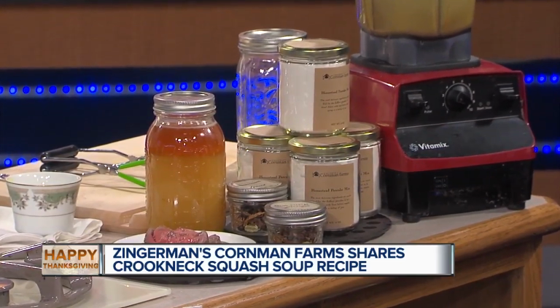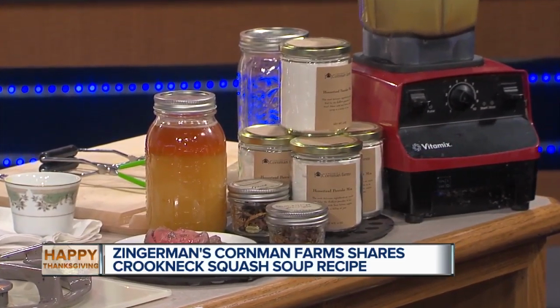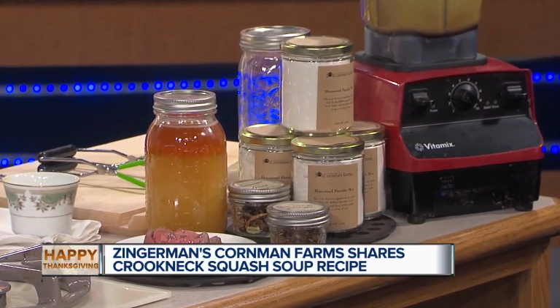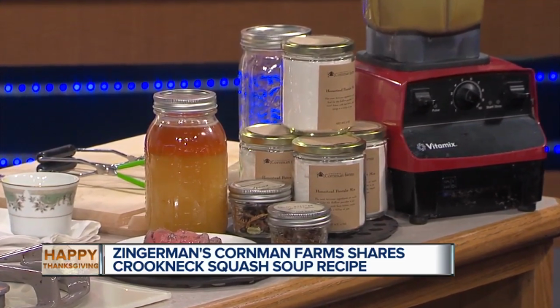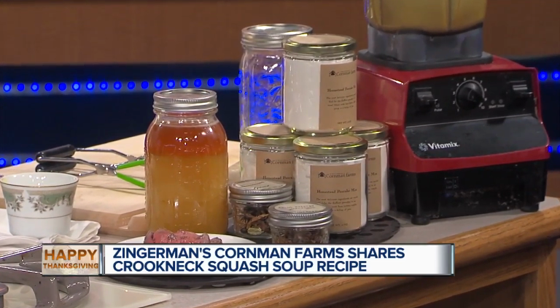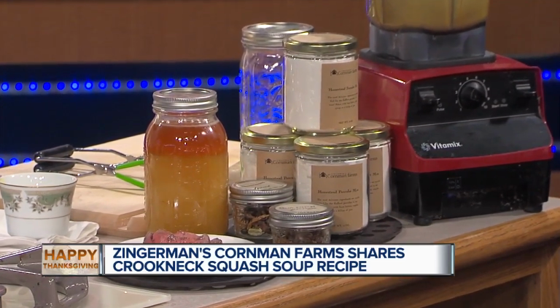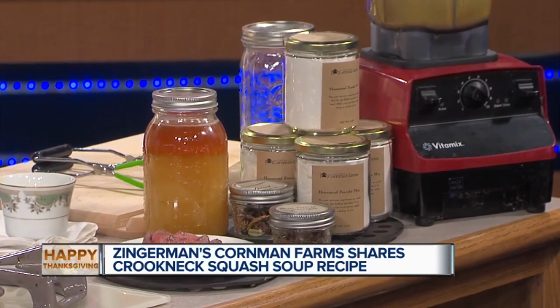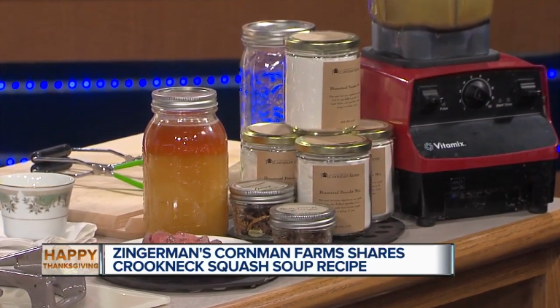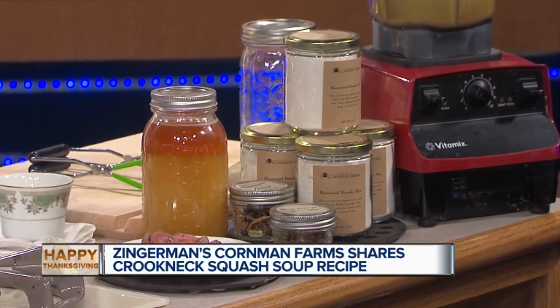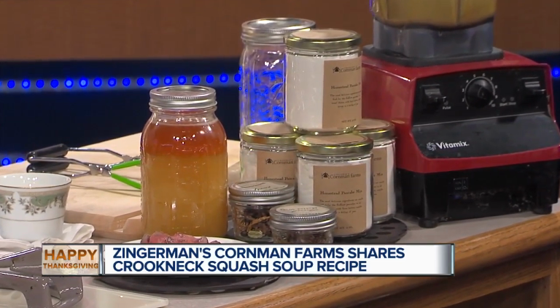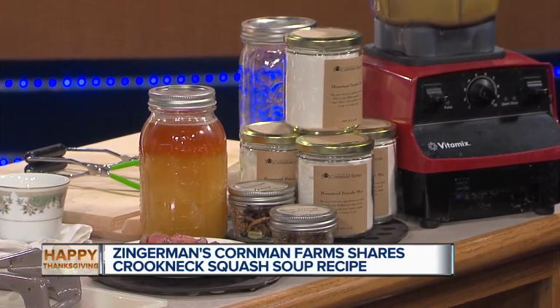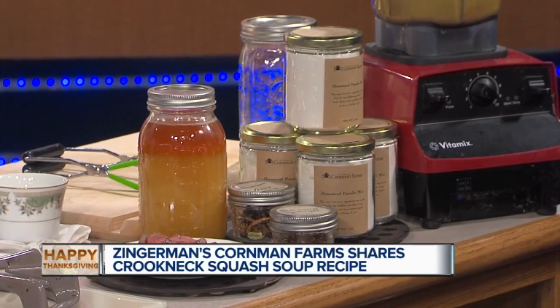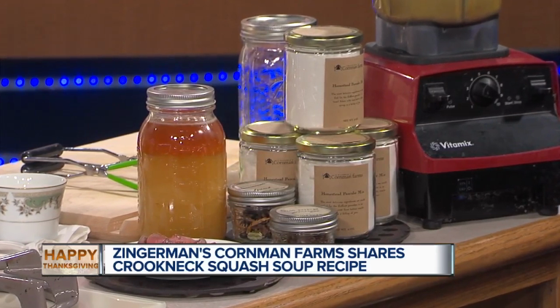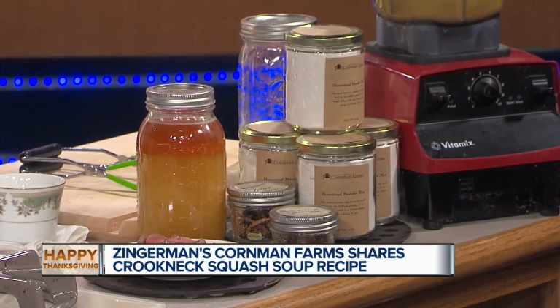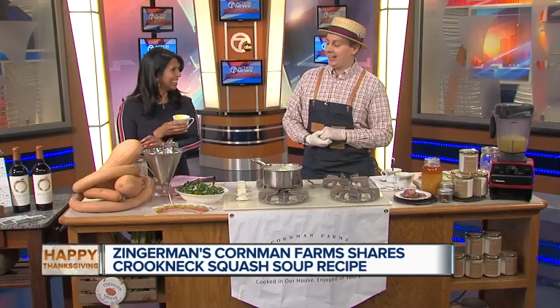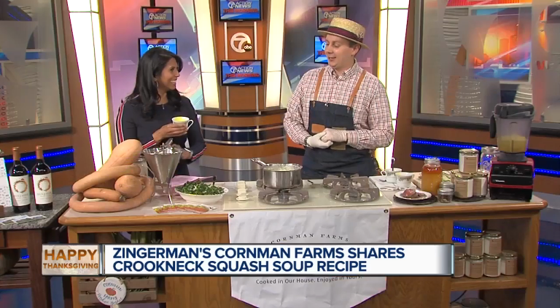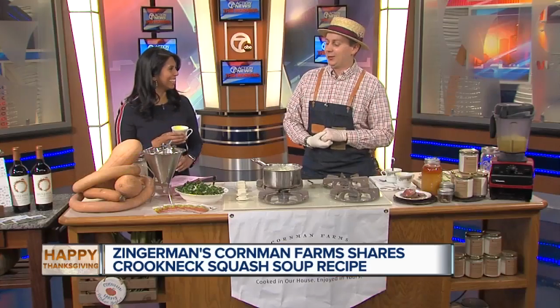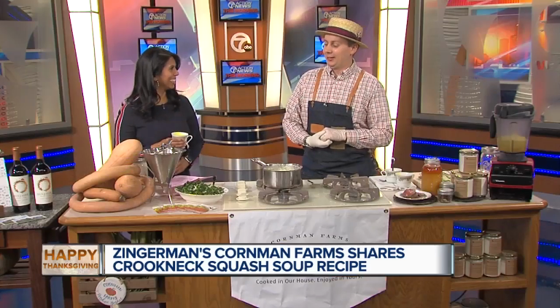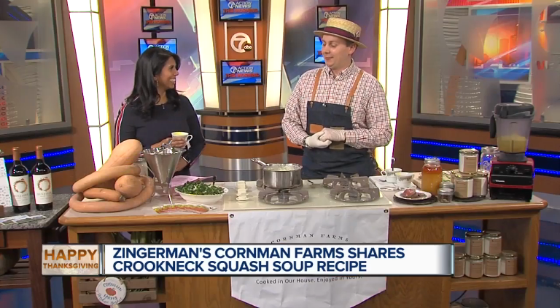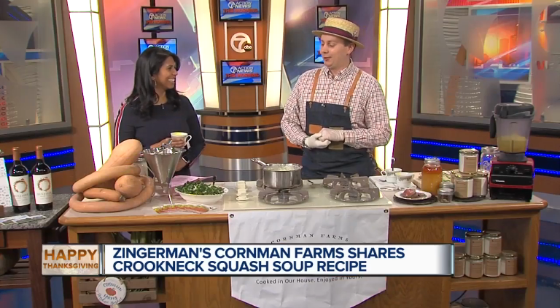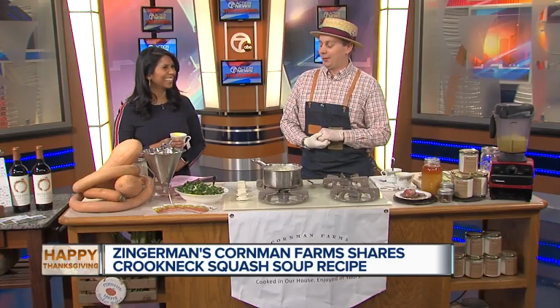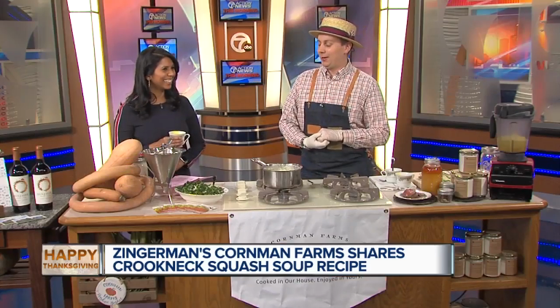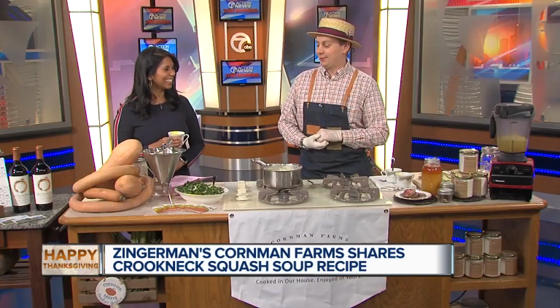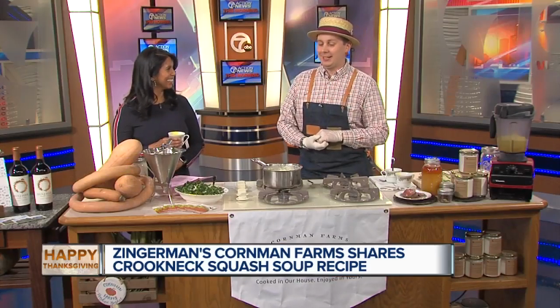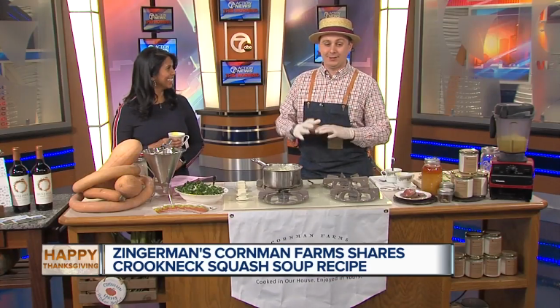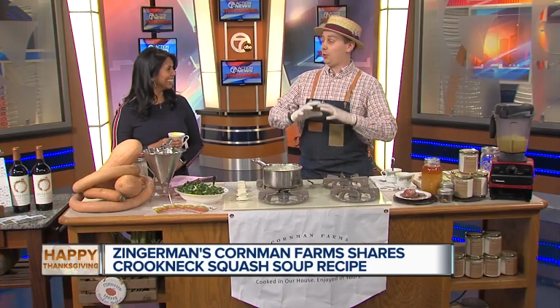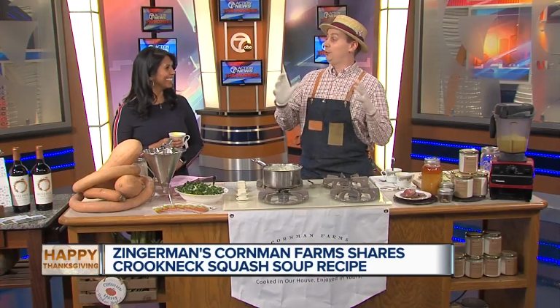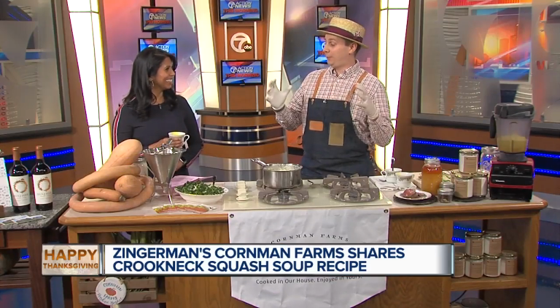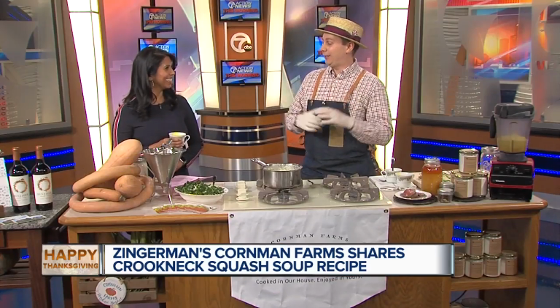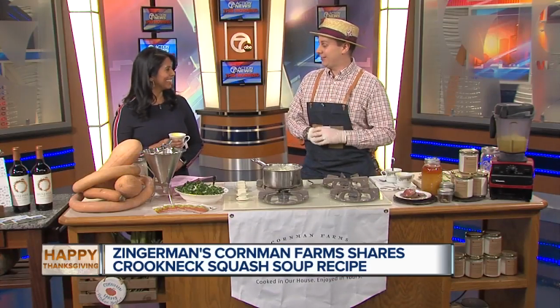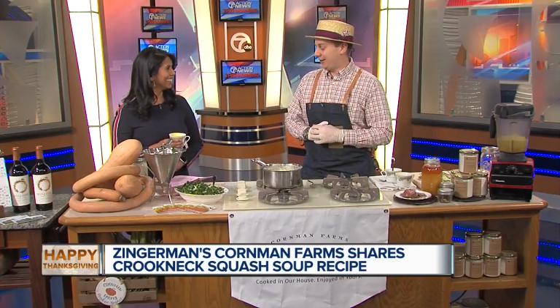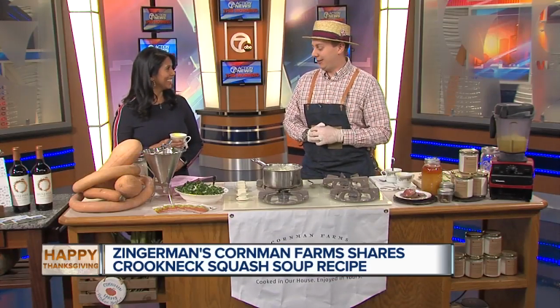We actually grow this squash right at the farm. There's a lot of it curing in one of our barns right now — a huge pile of the stuff out there.